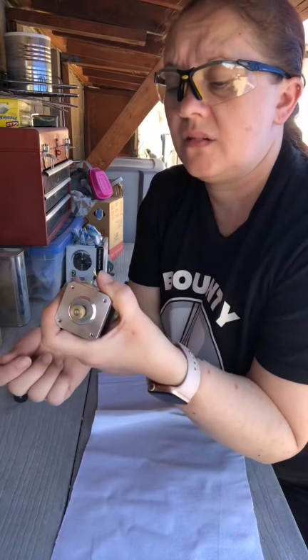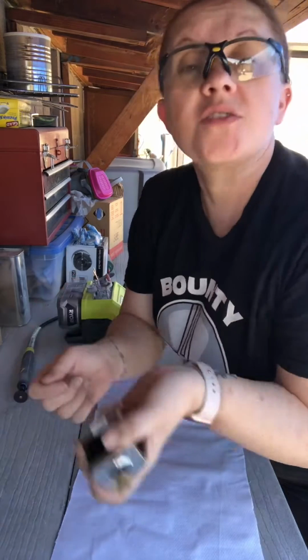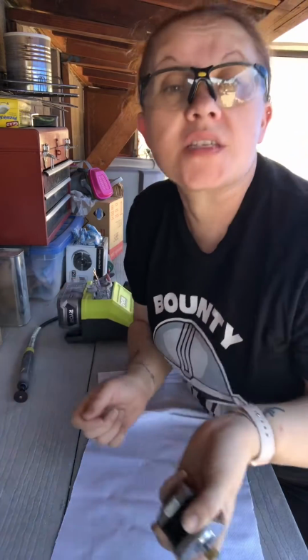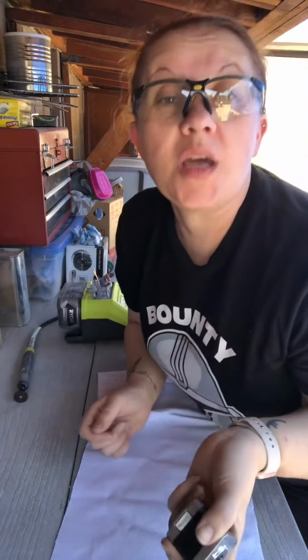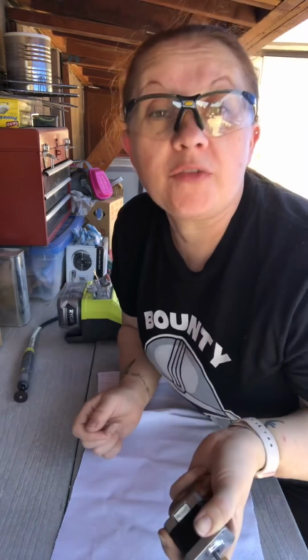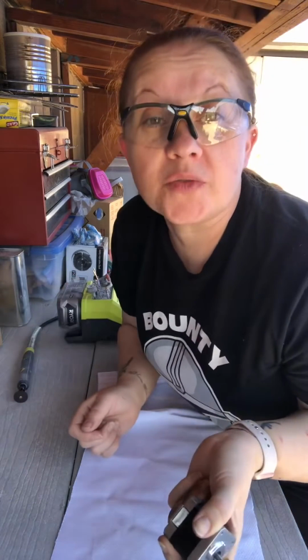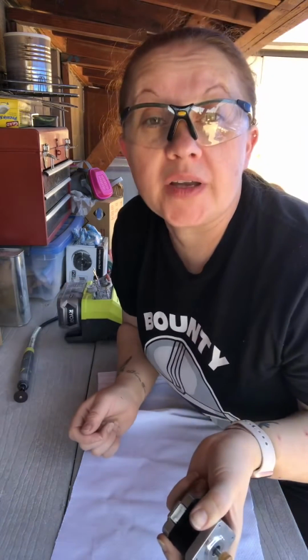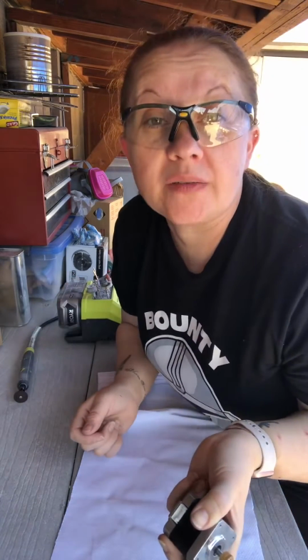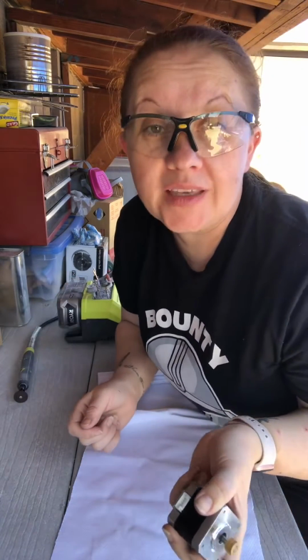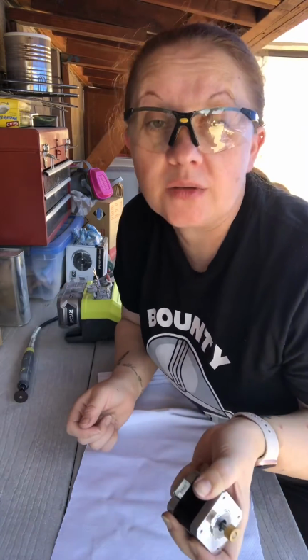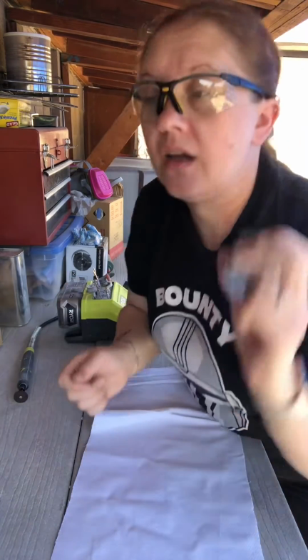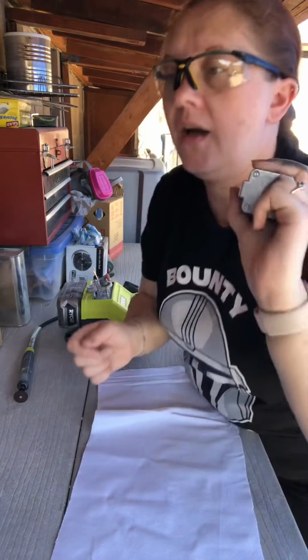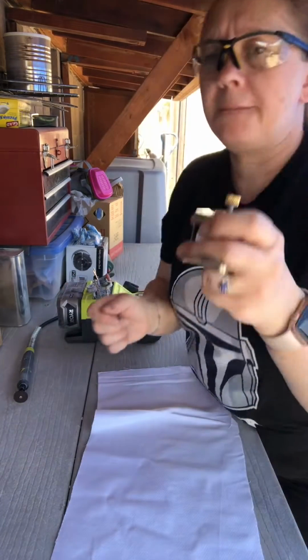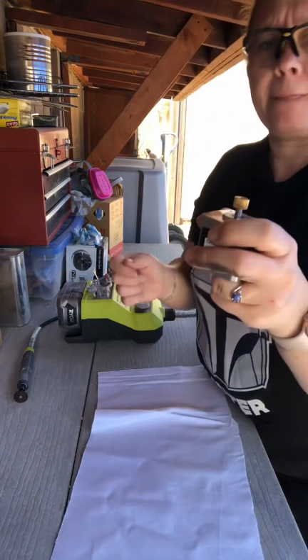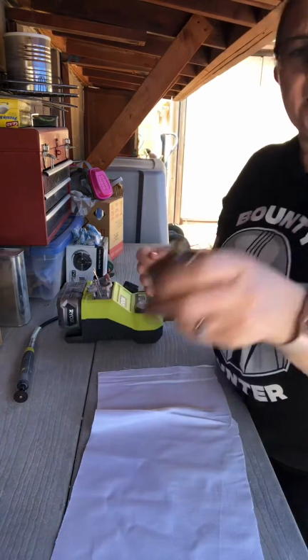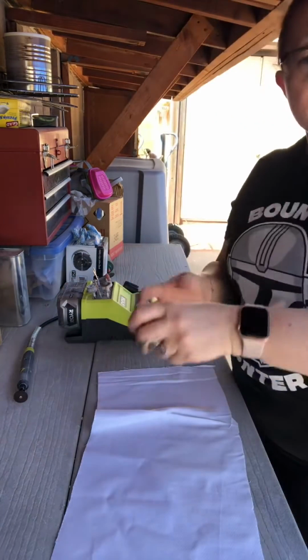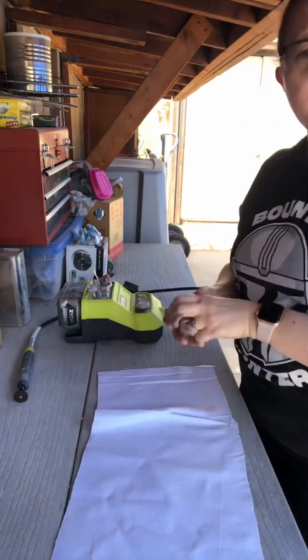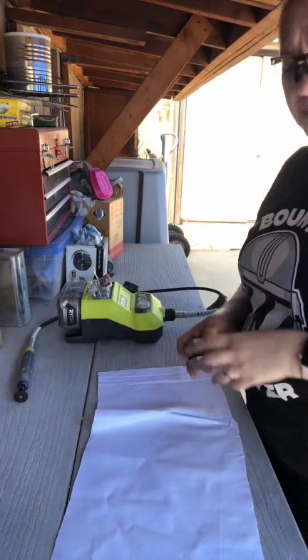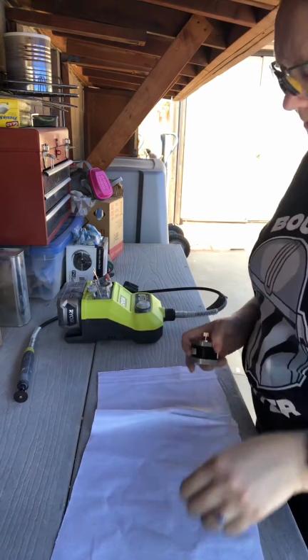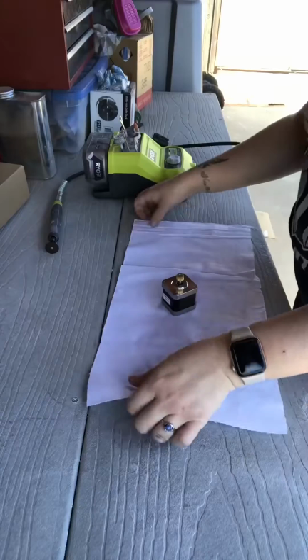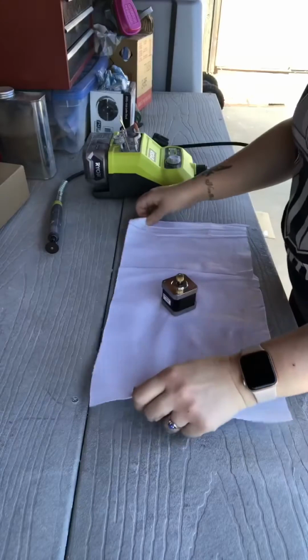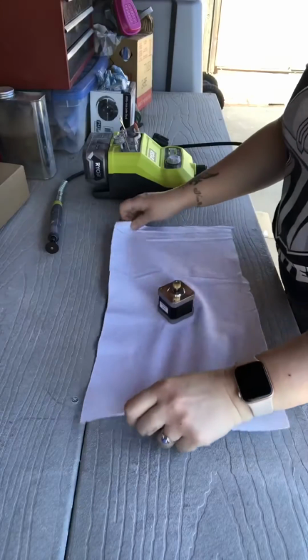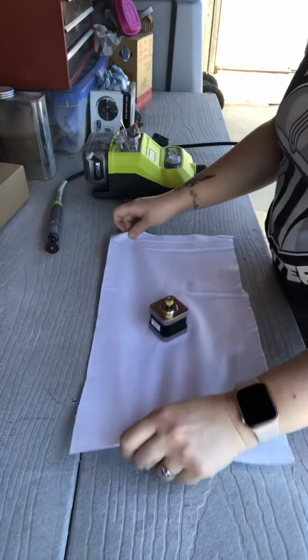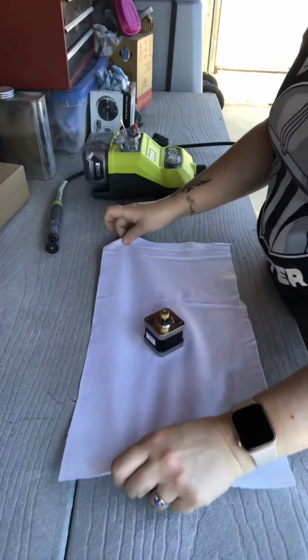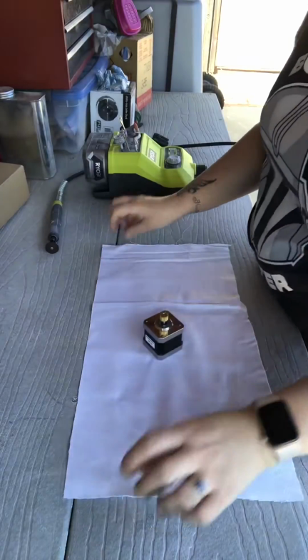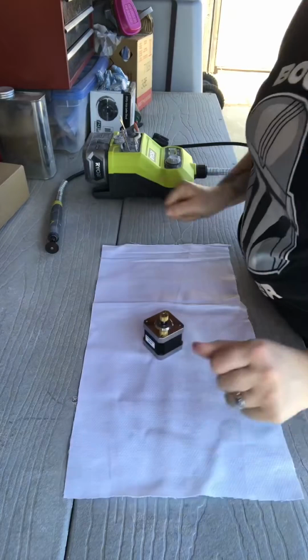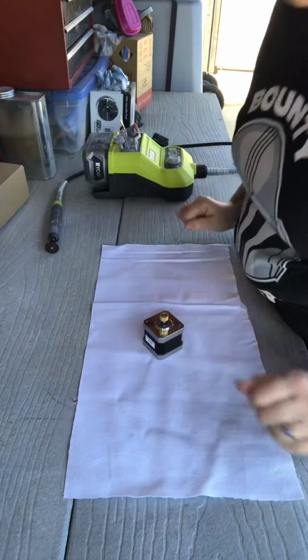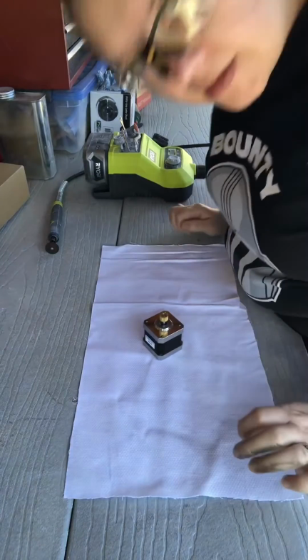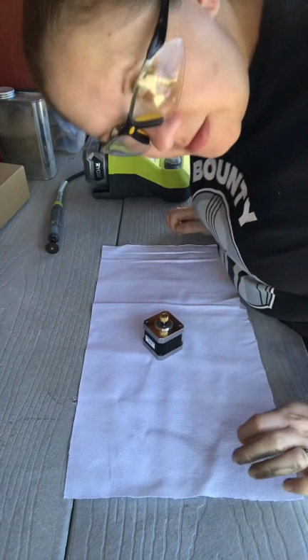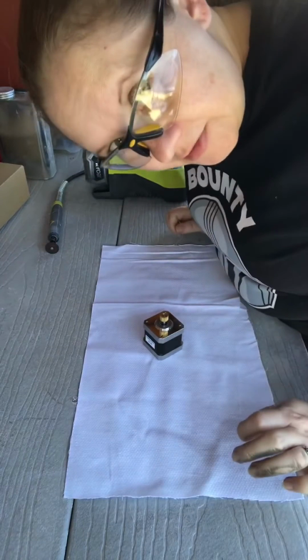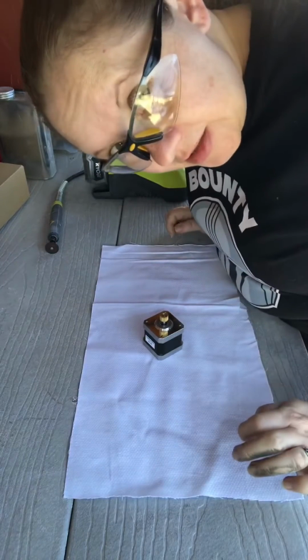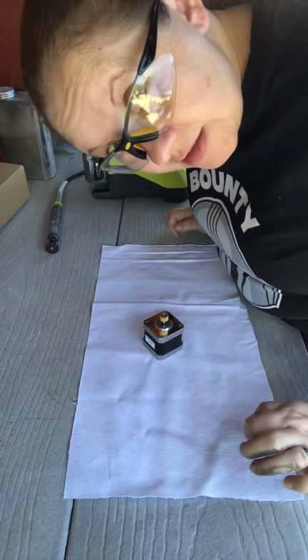Also, this is not my first rodeo. Let's get started. Safety glasses.